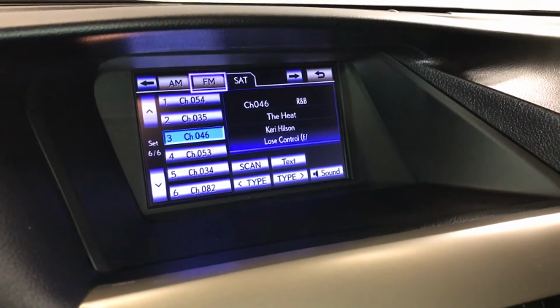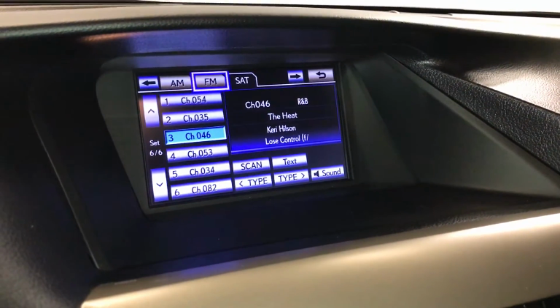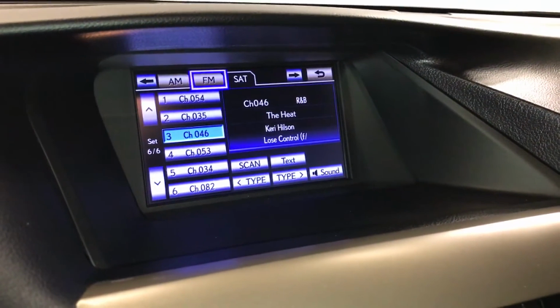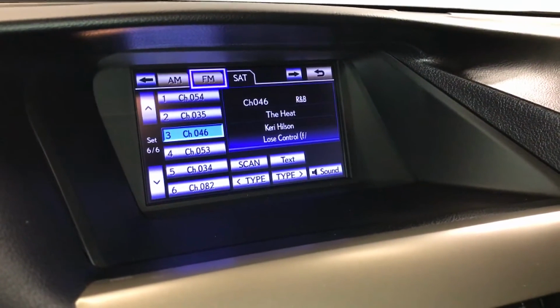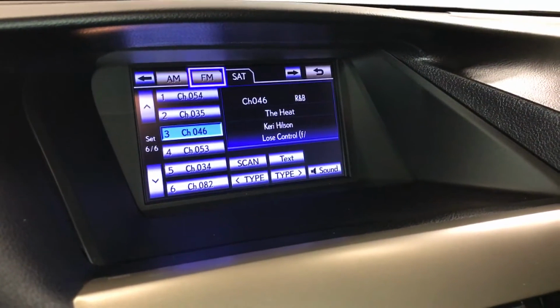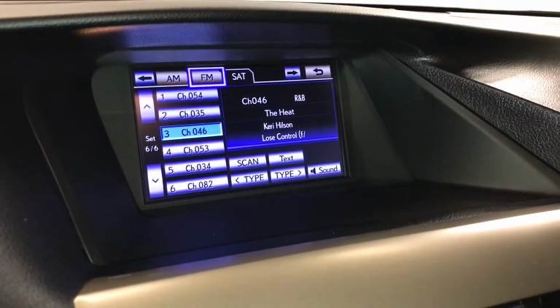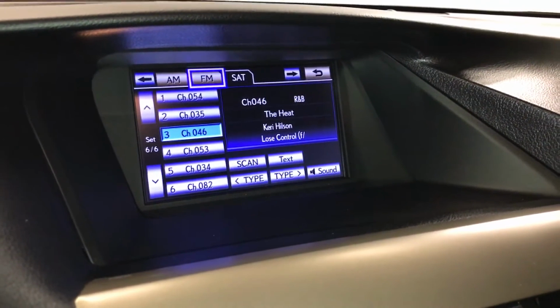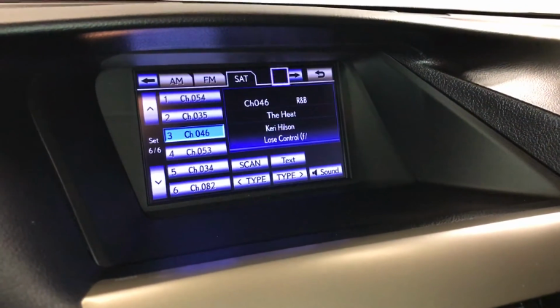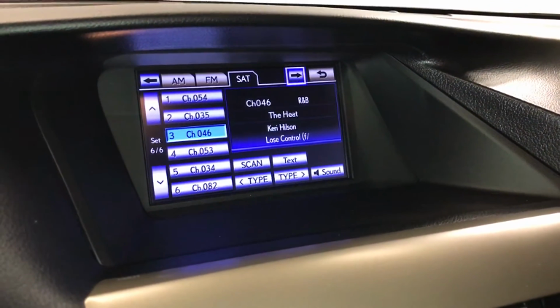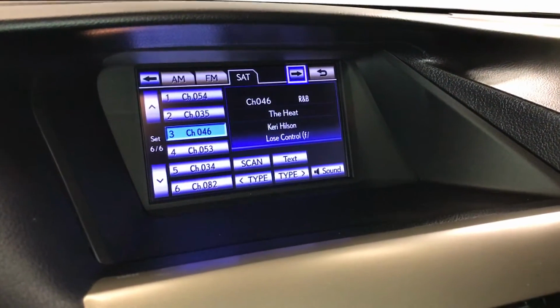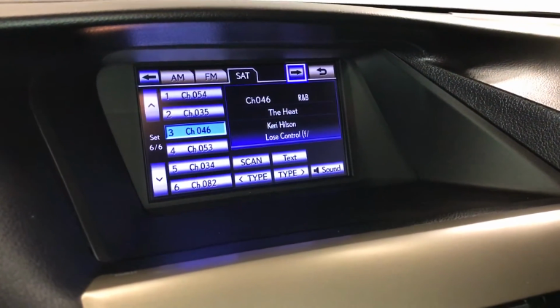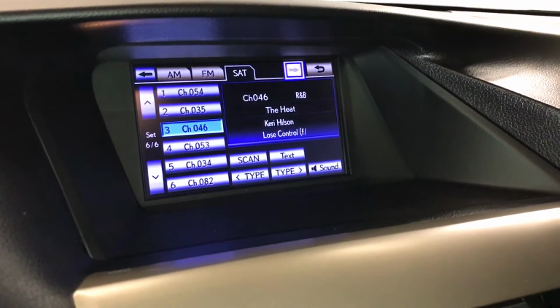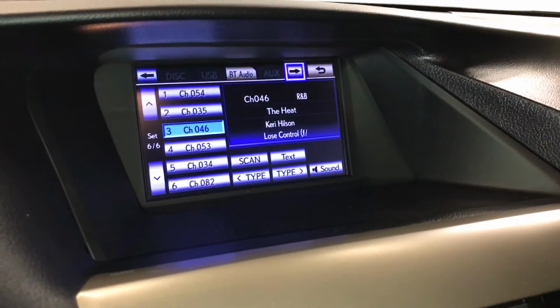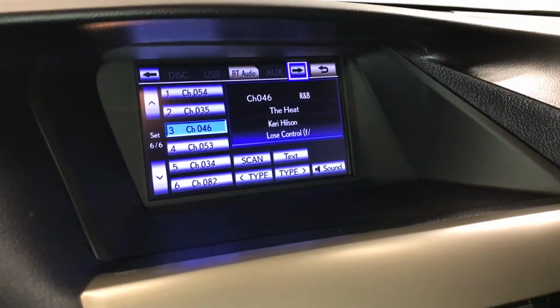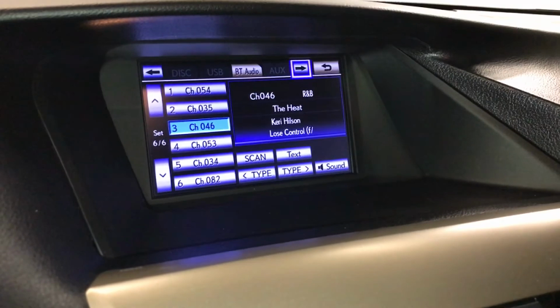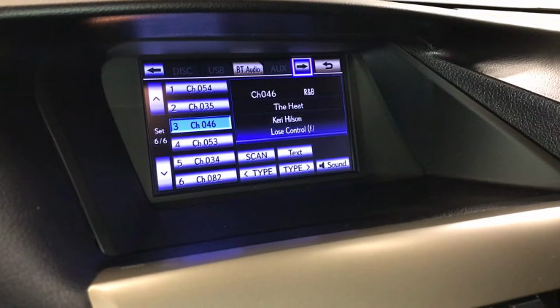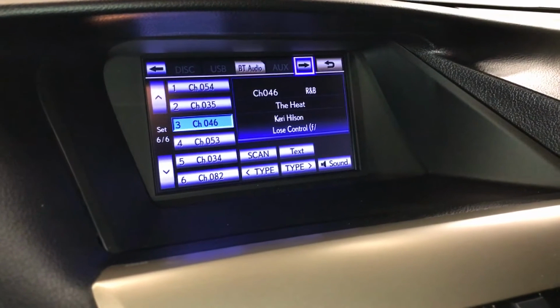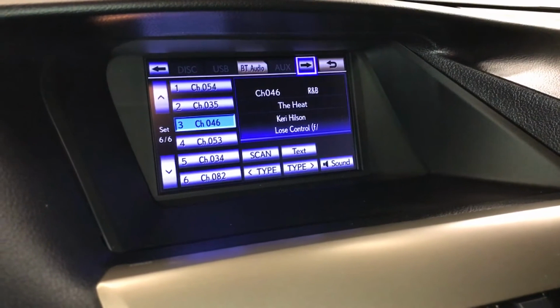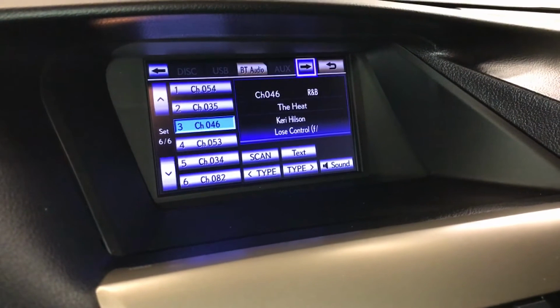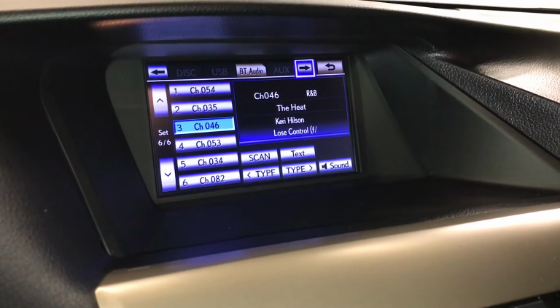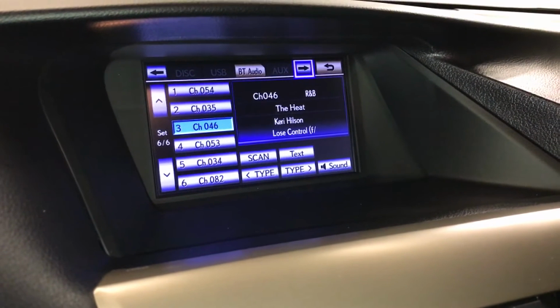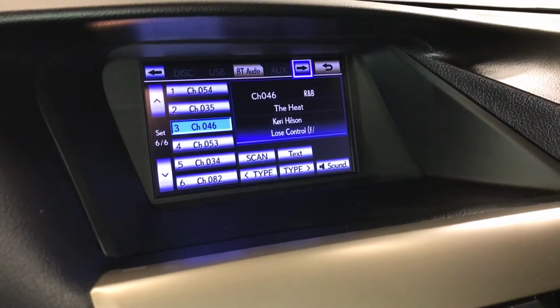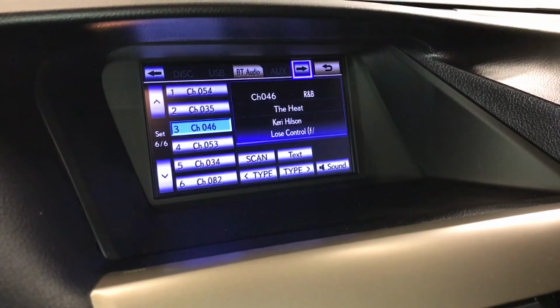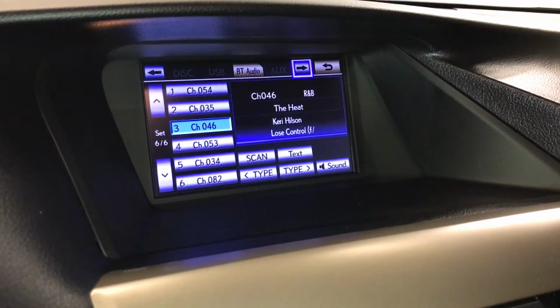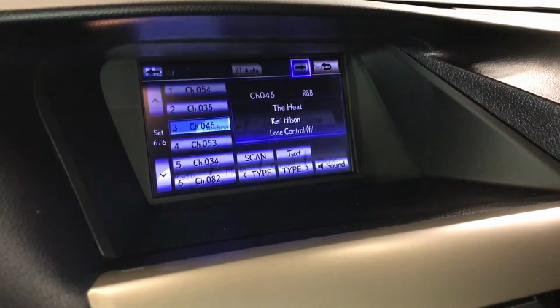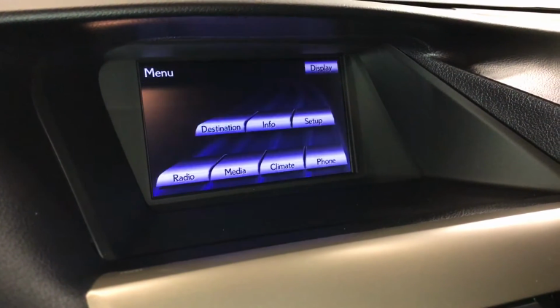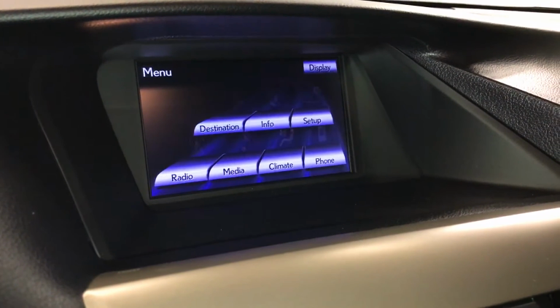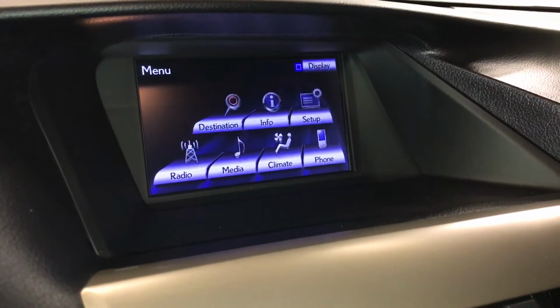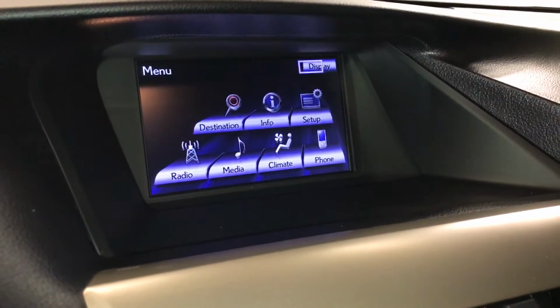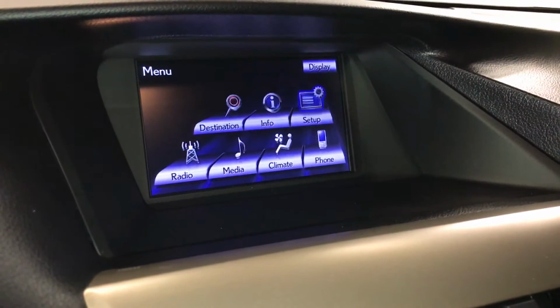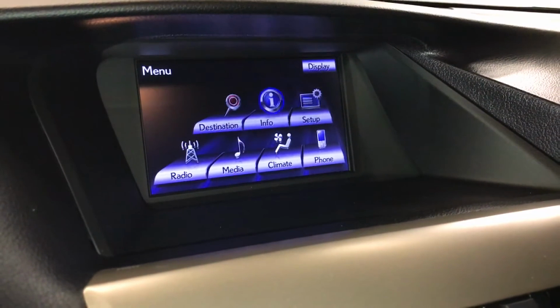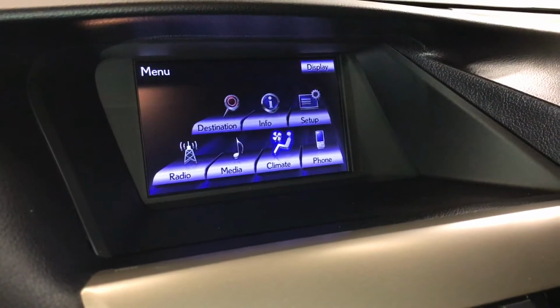15-speaker Mark Levinson premium audio system with a rear subwoofer and 7.1 channel surround sound. AM, FM, HD radio, satellite, CD, DVD, USB auxiliary, and Bluetooth.